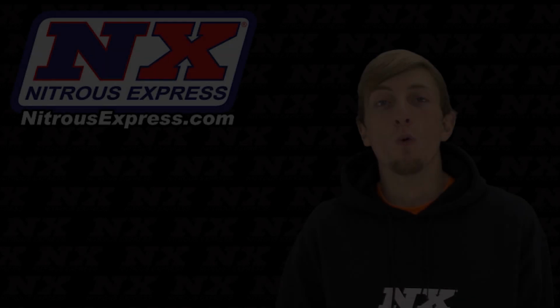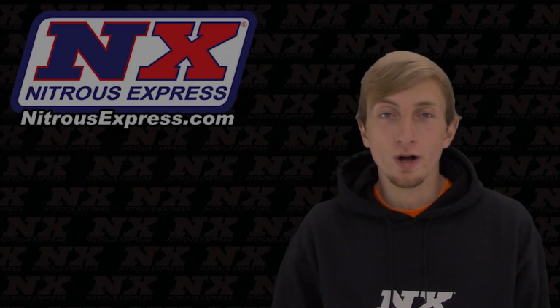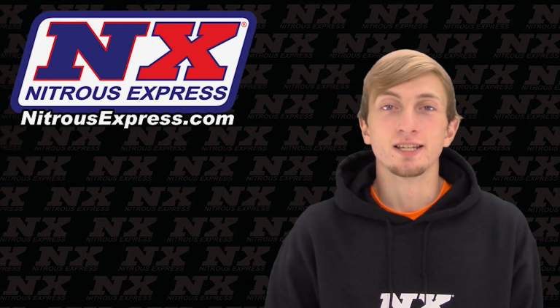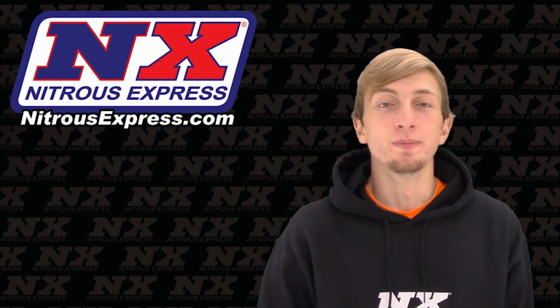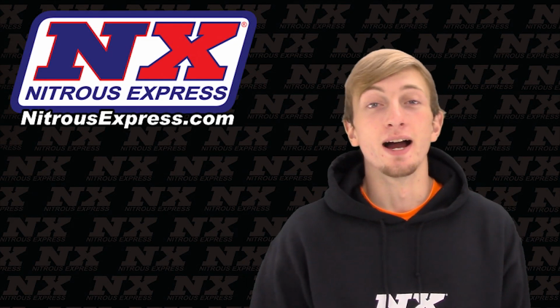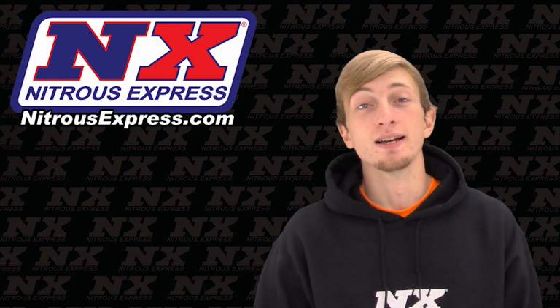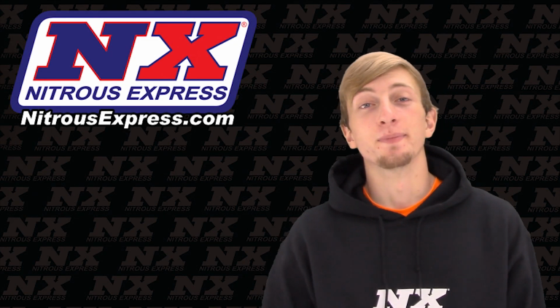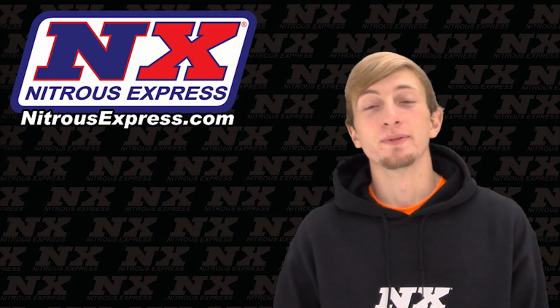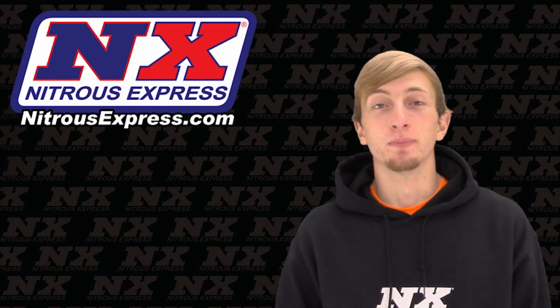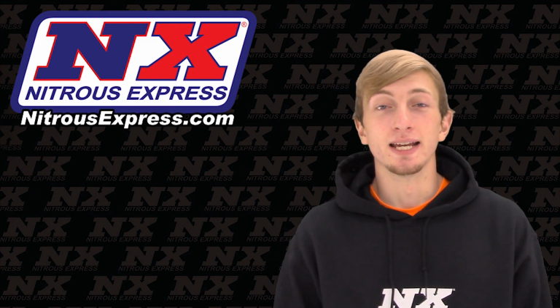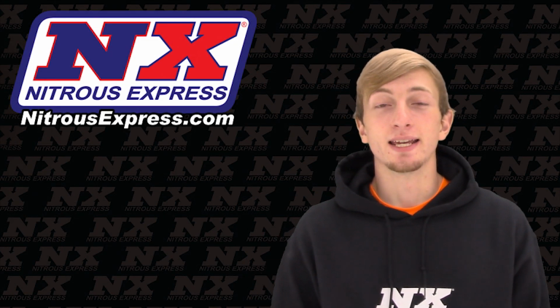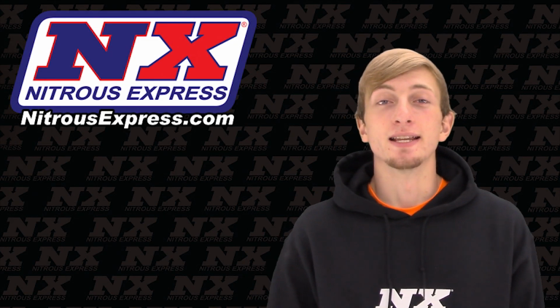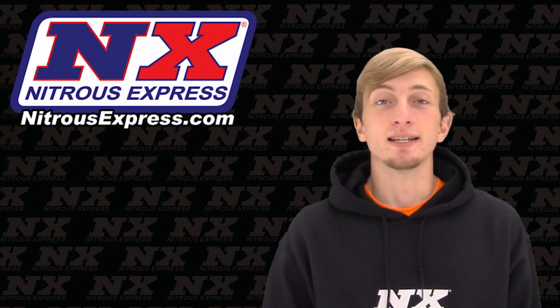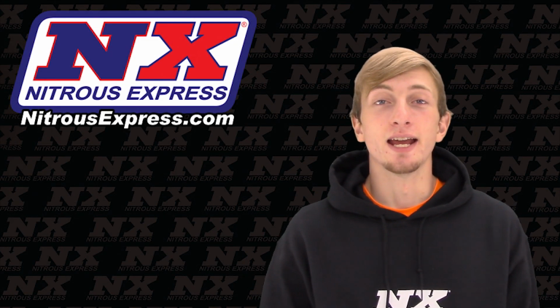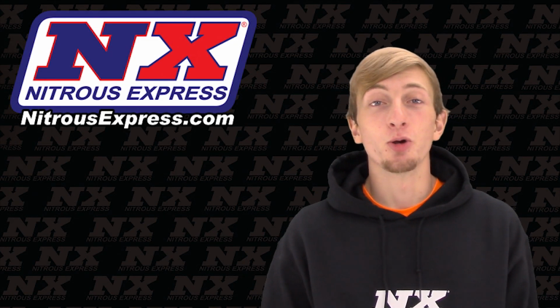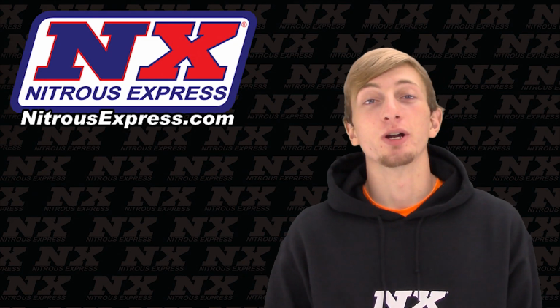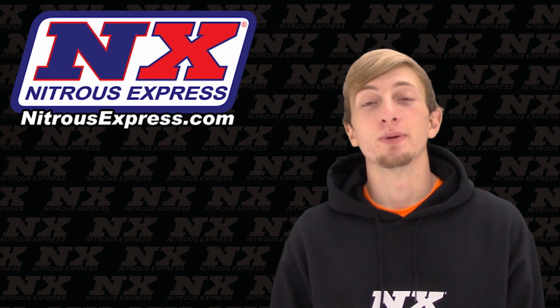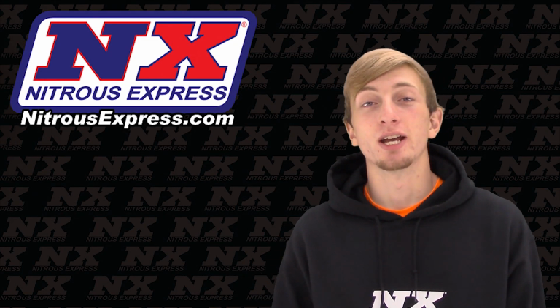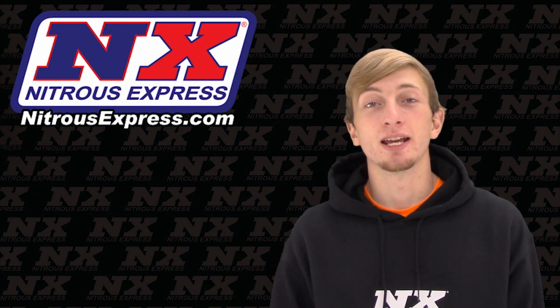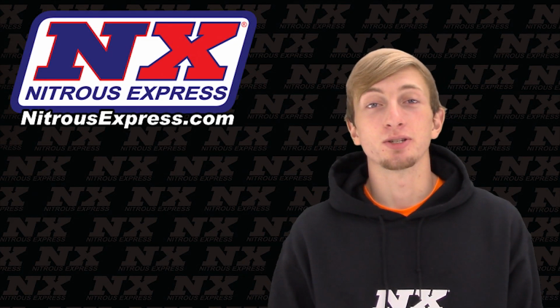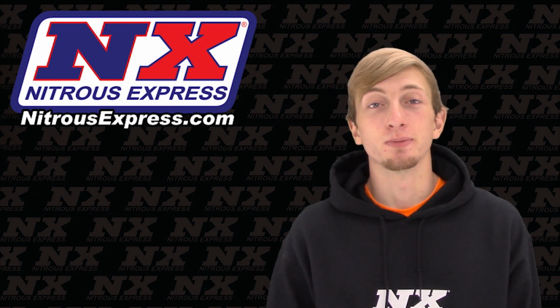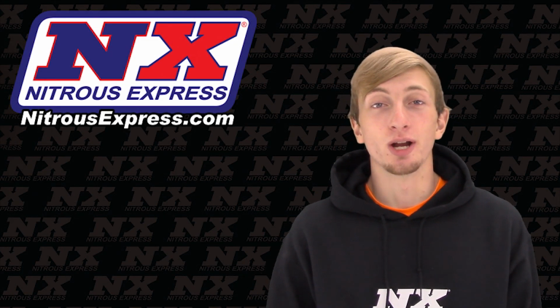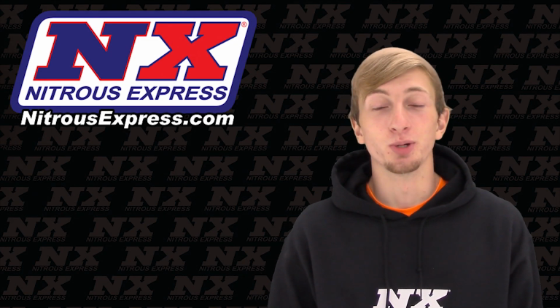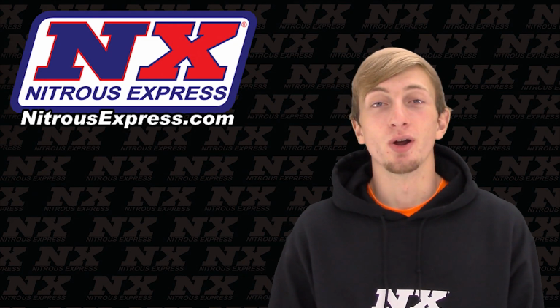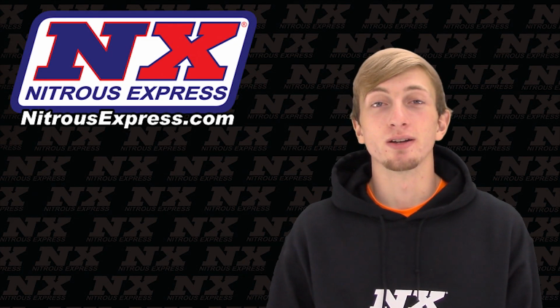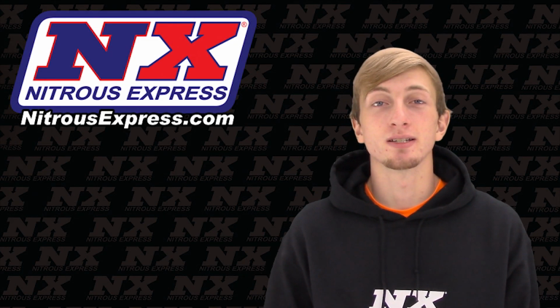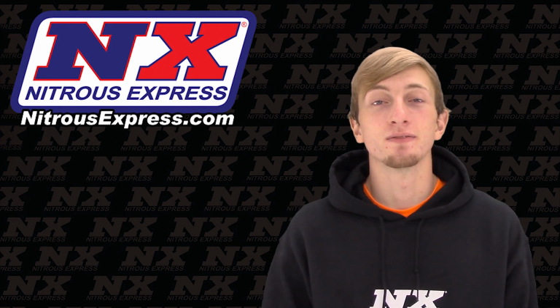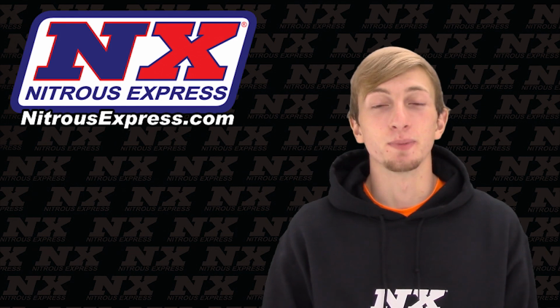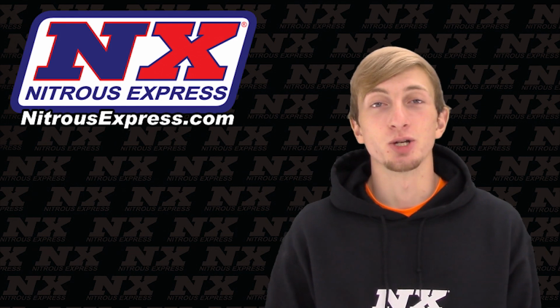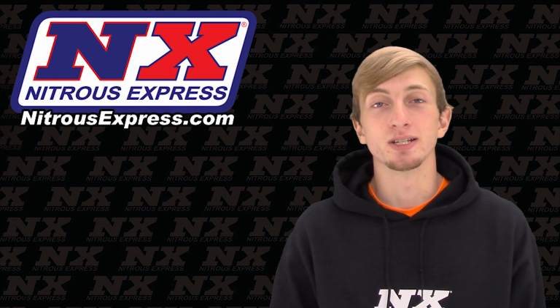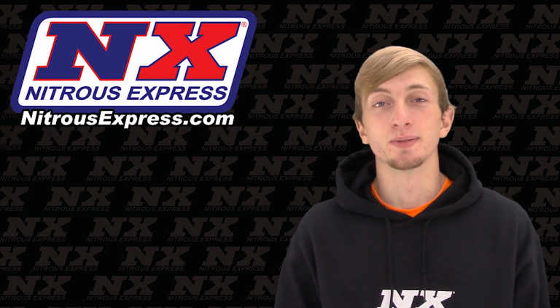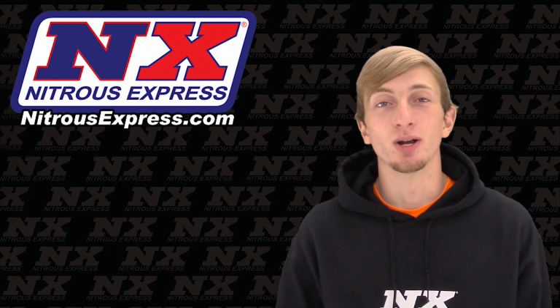What's up guys, my name is Blake and today we're going to be checking out some great new products from Nitrous Express.